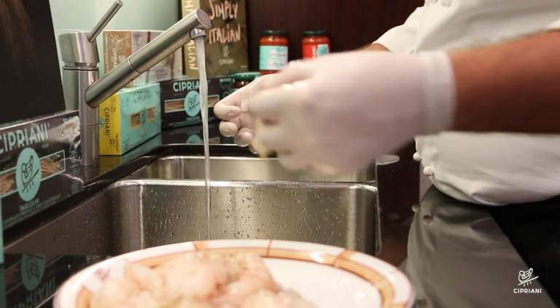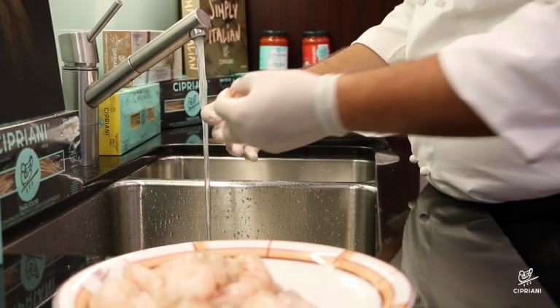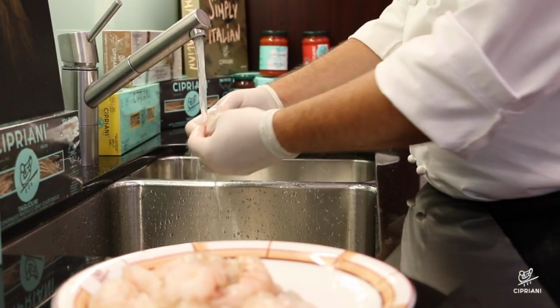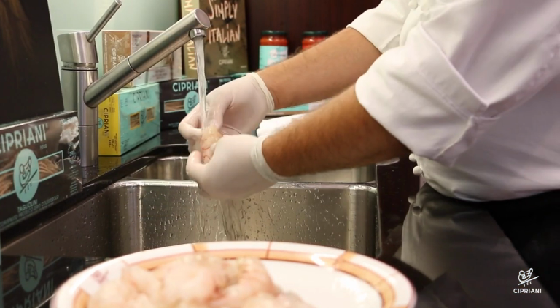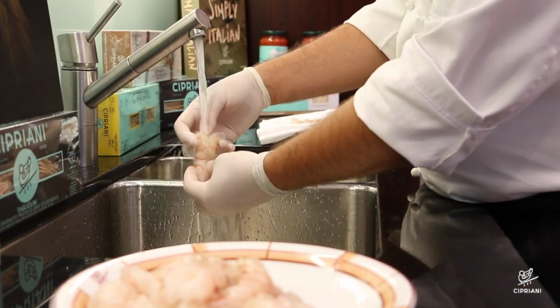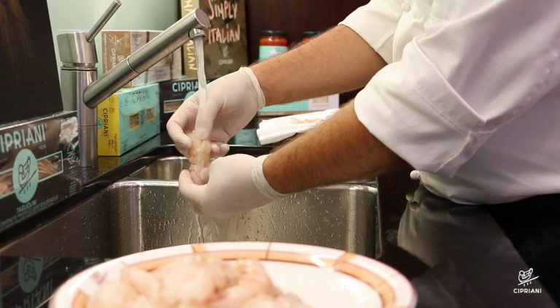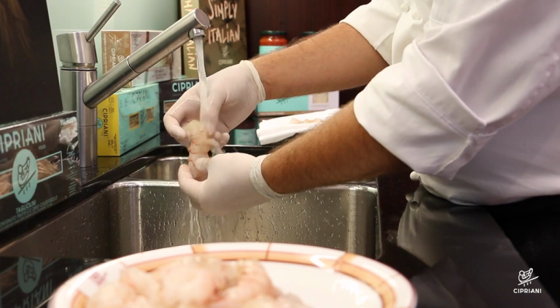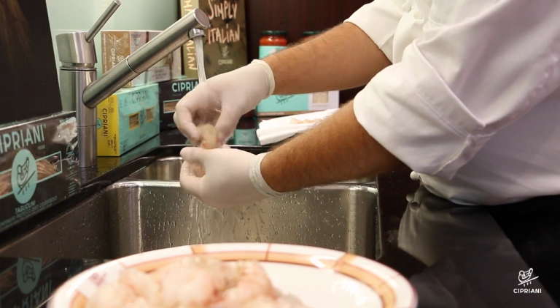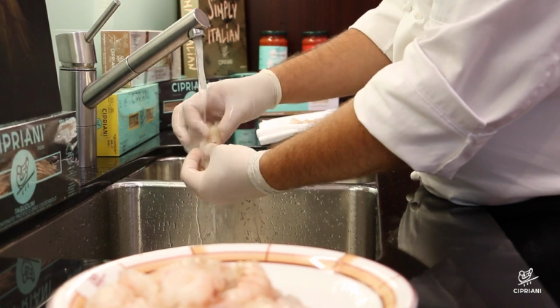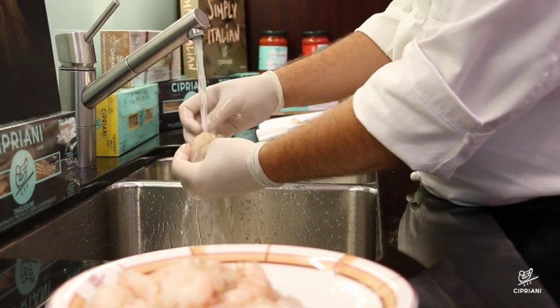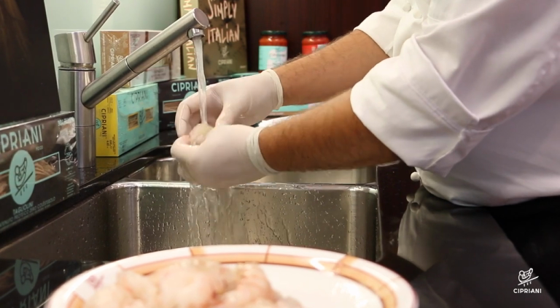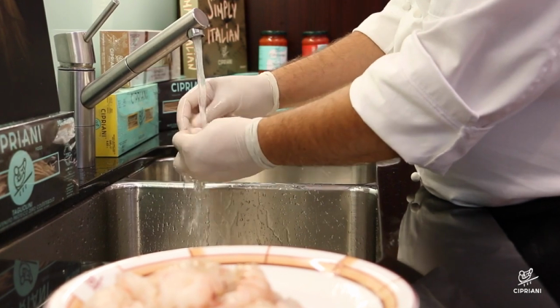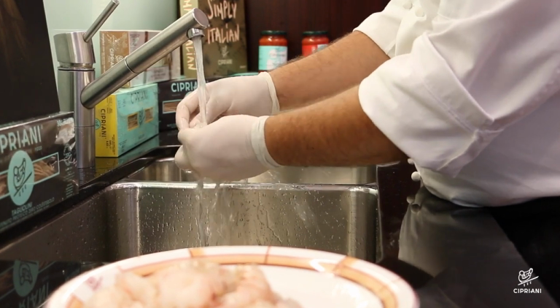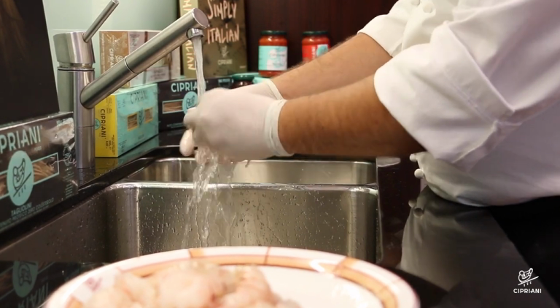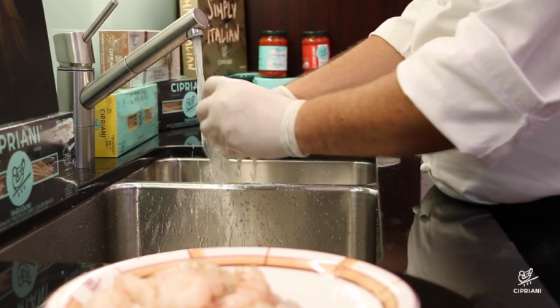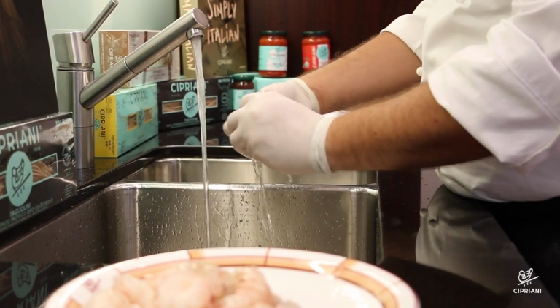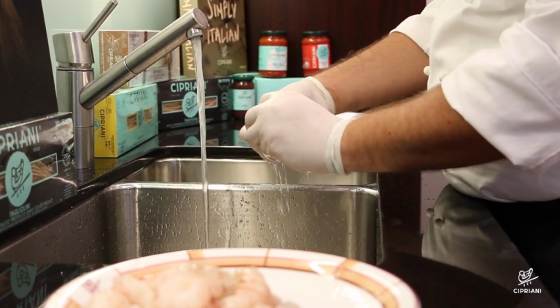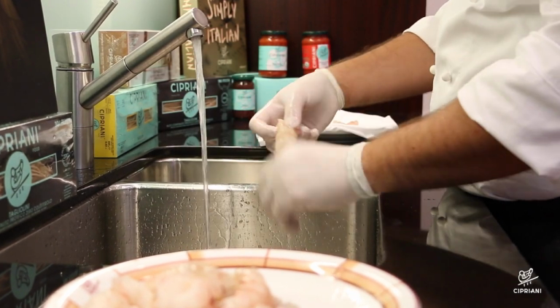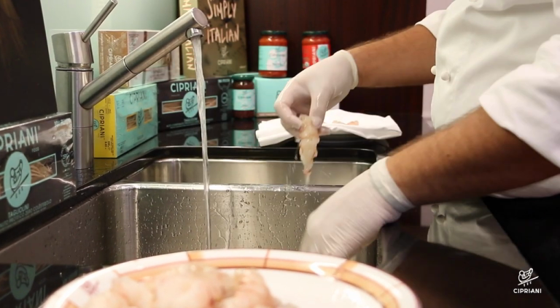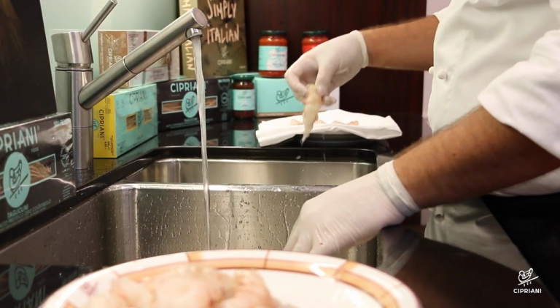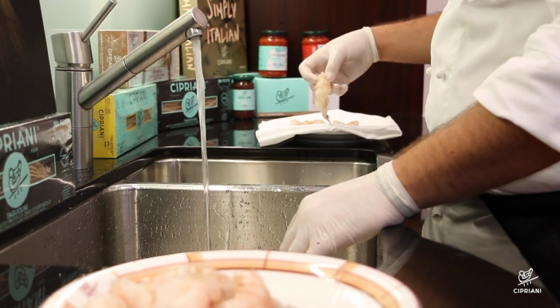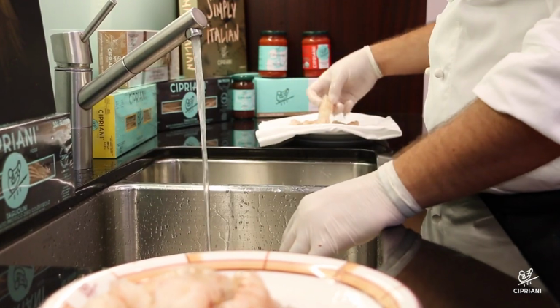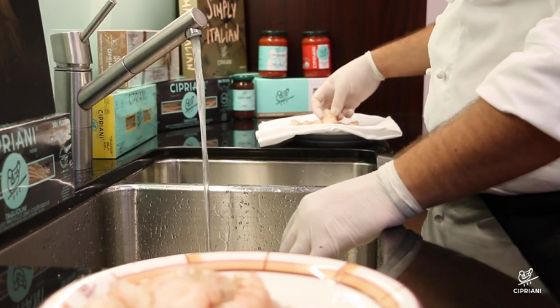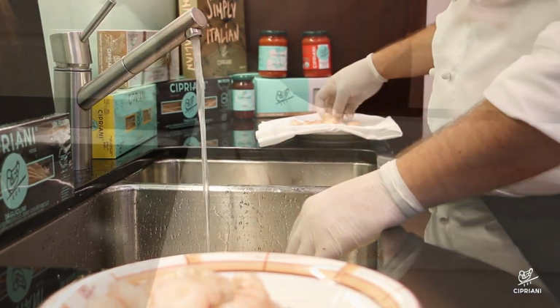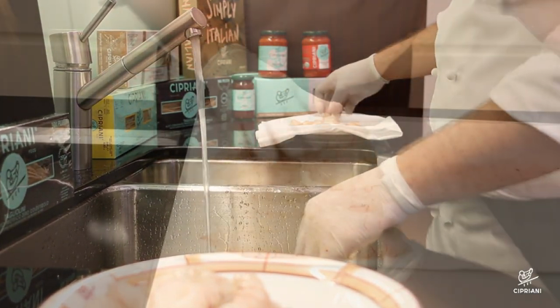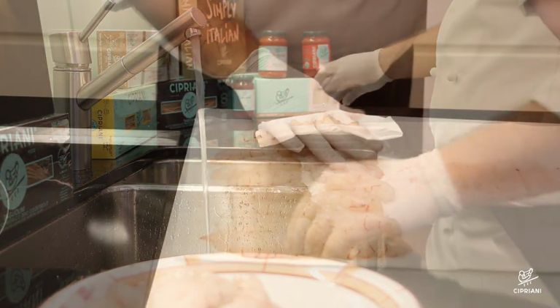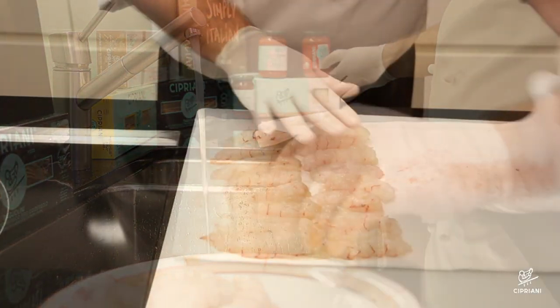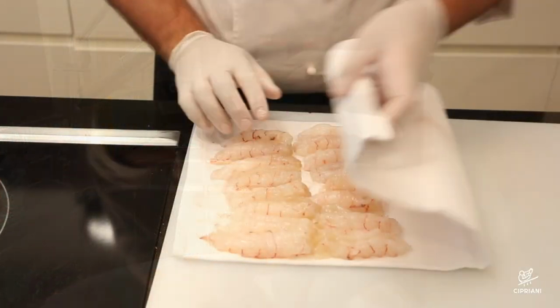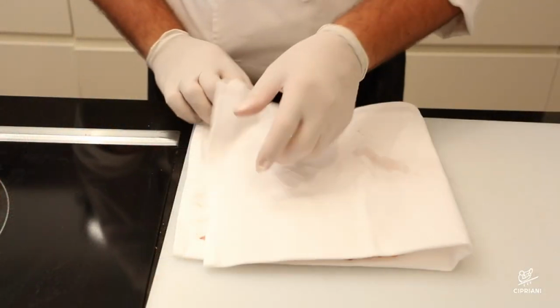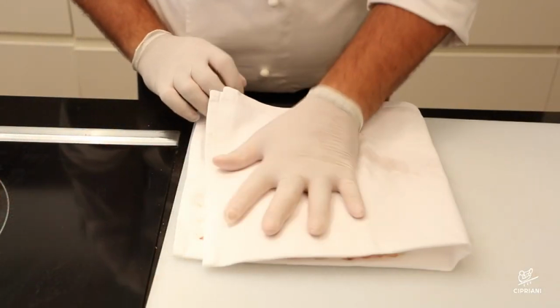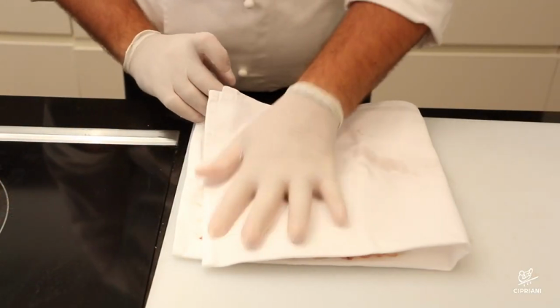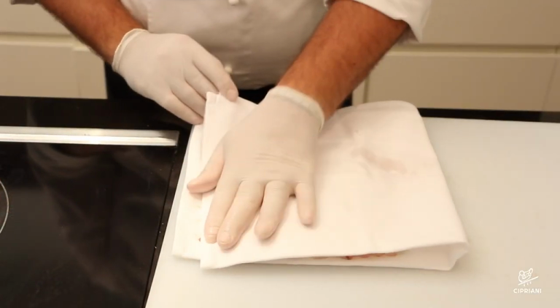Now, quickly rinse the langoustine, place them on a towel and make sure to dry them very well.